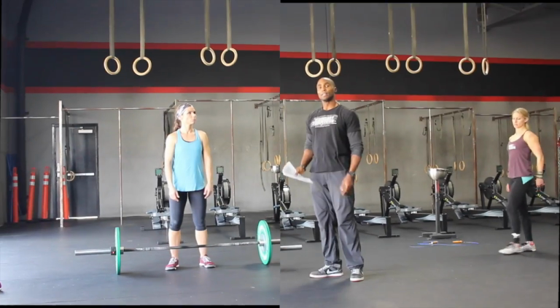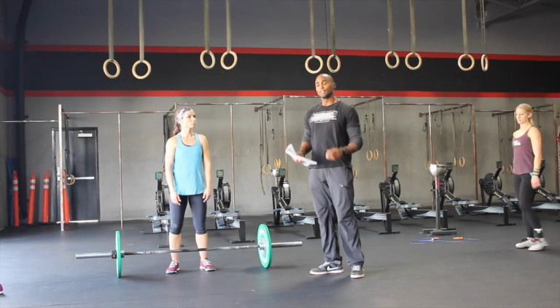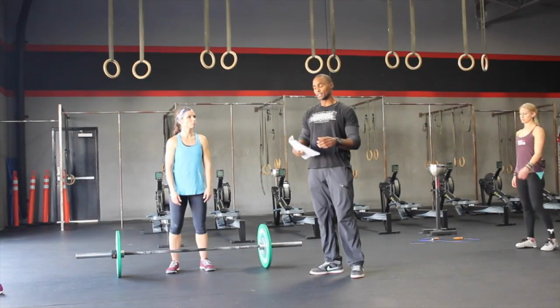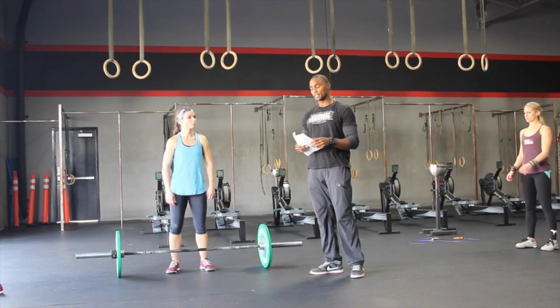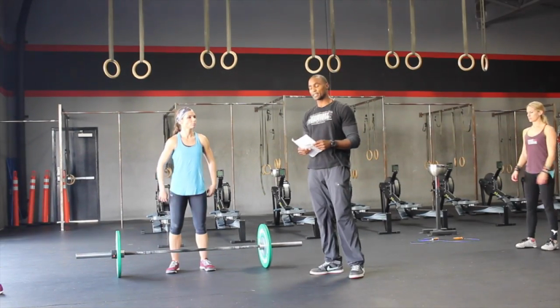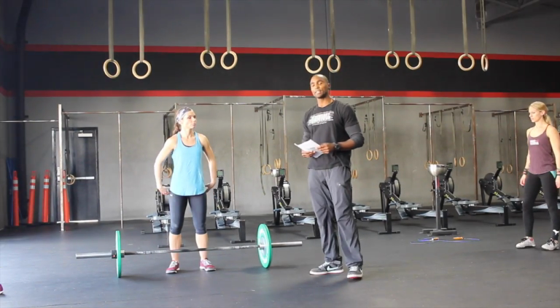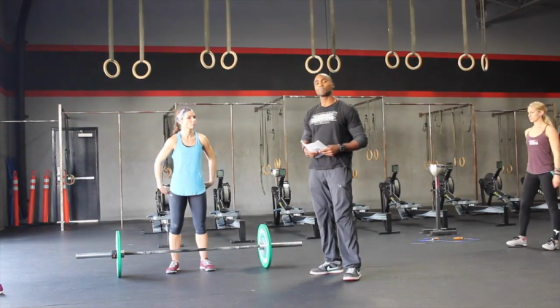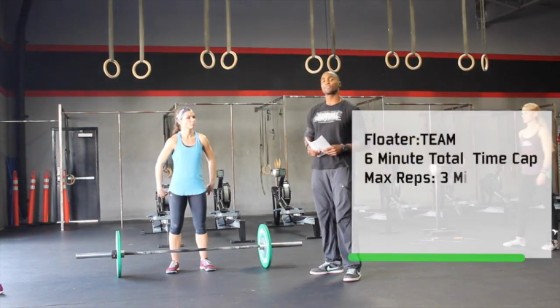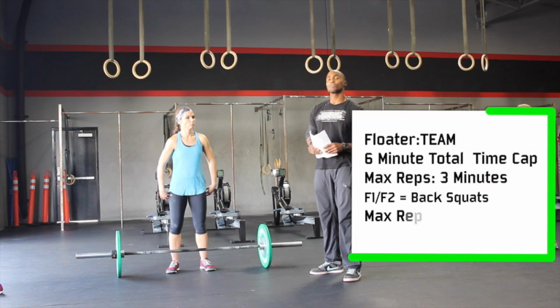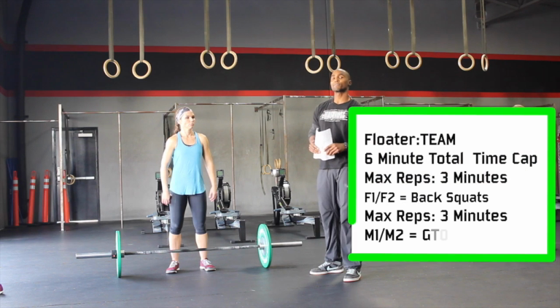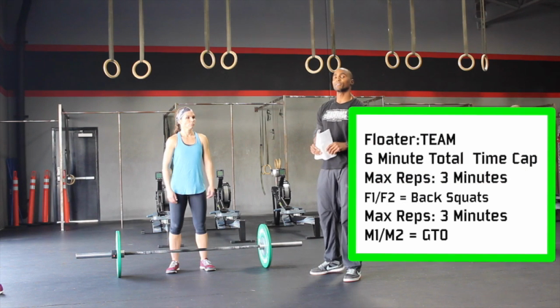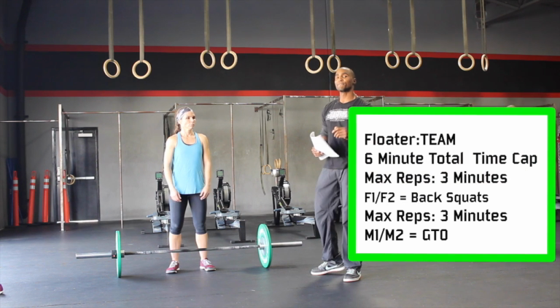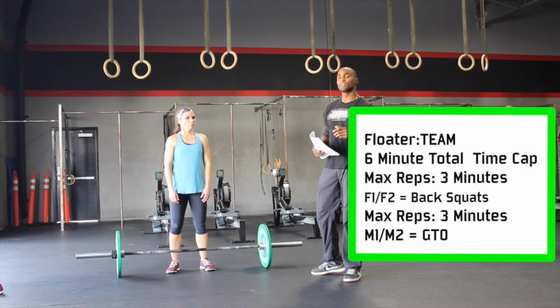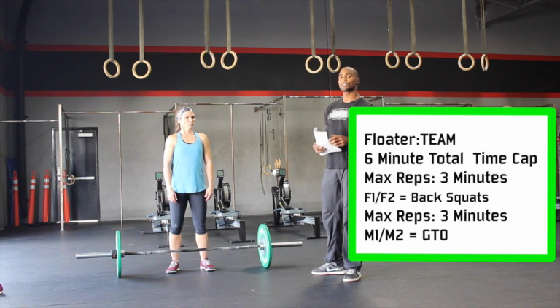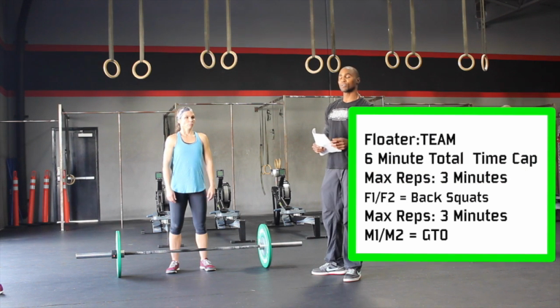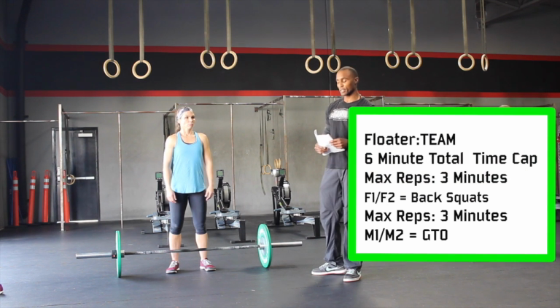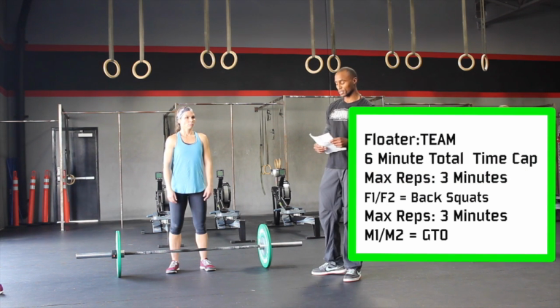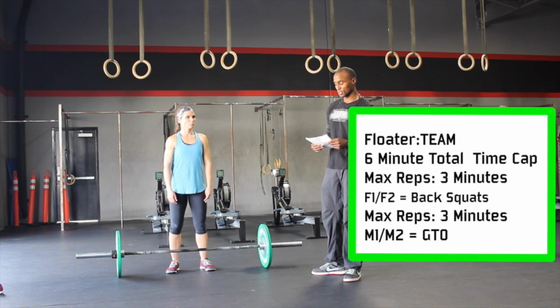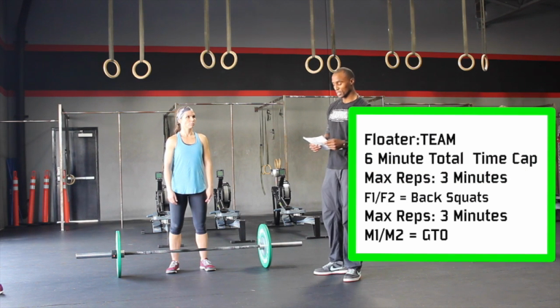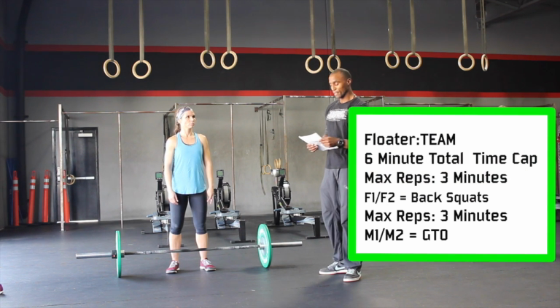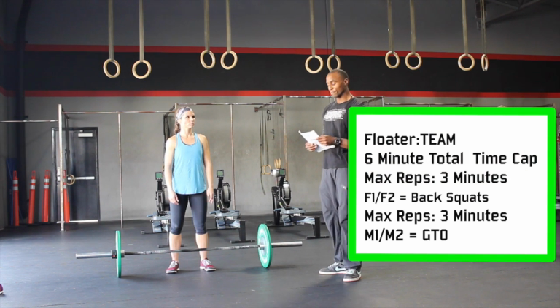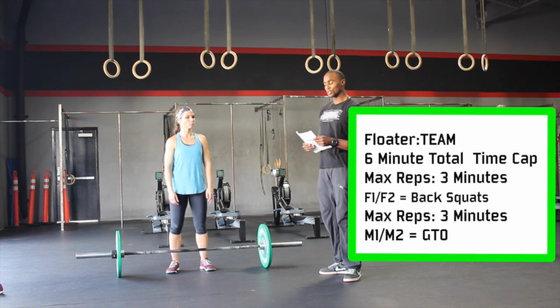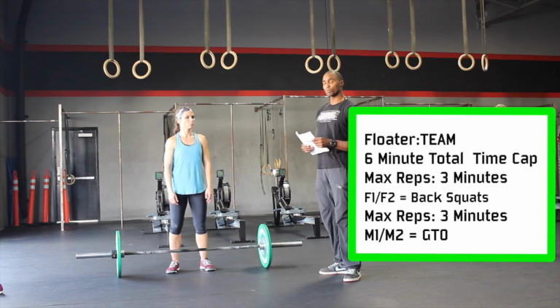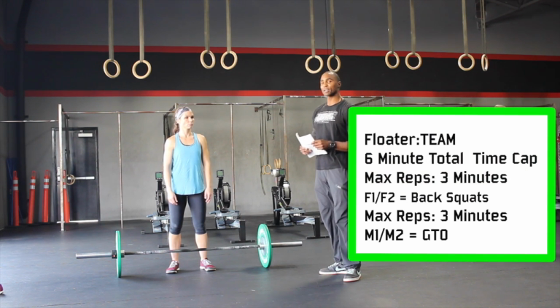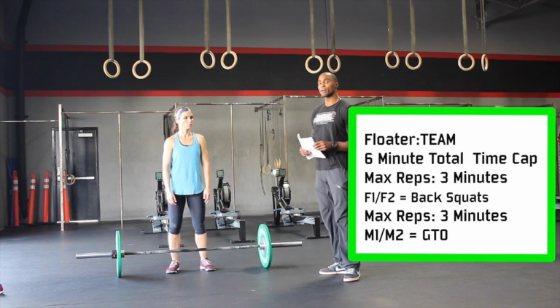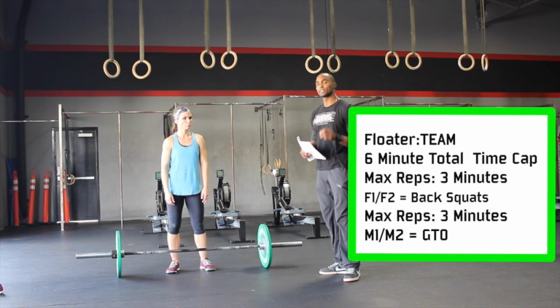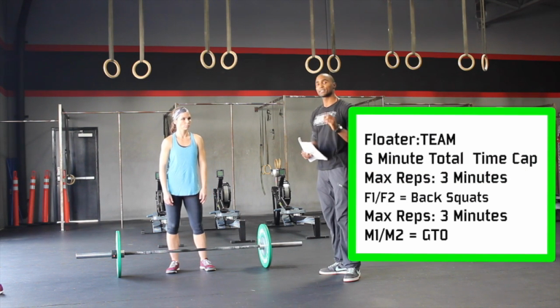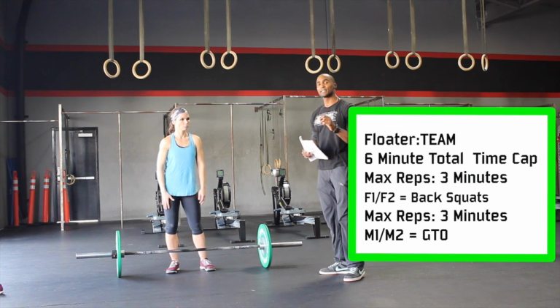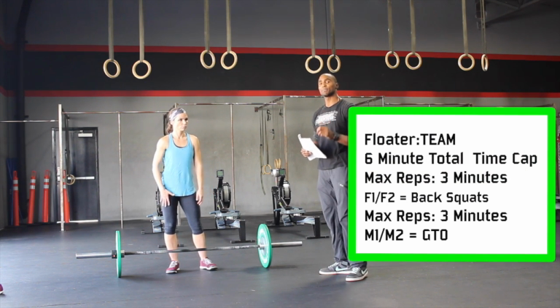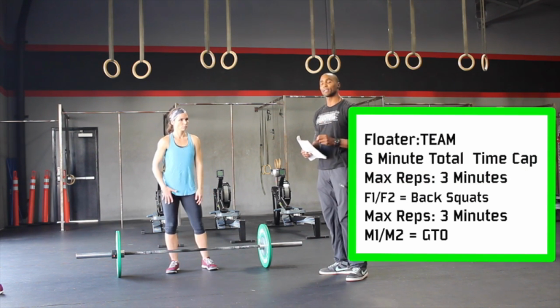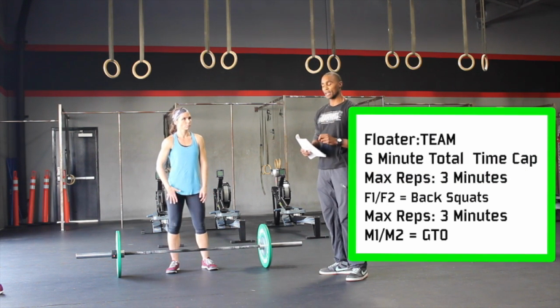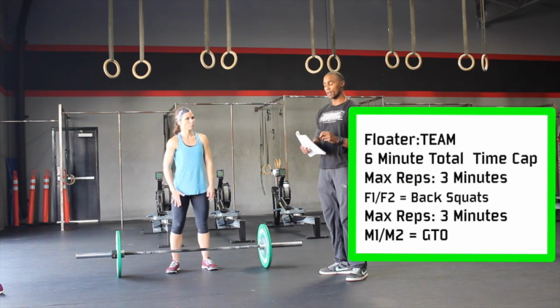This is the Team Floater for the Affiliate Showcase. For this workout, it's a six-minute cap.